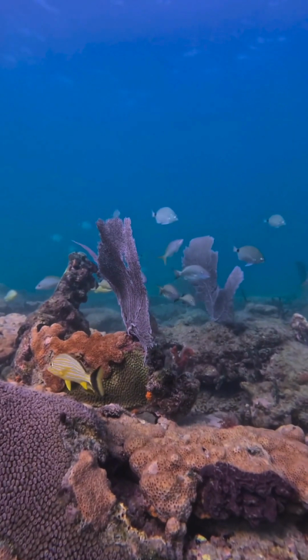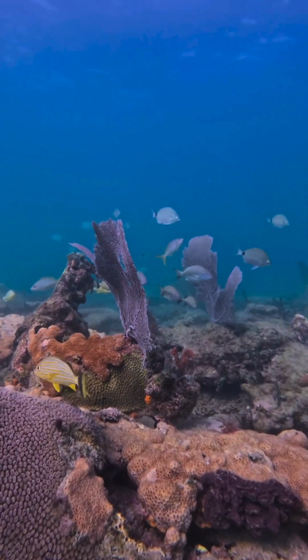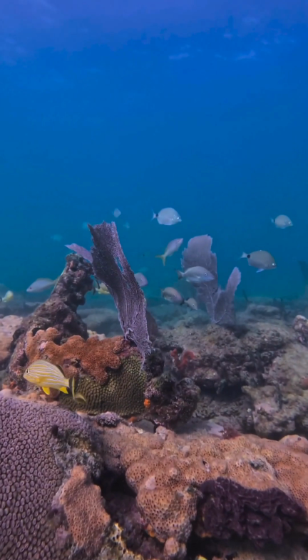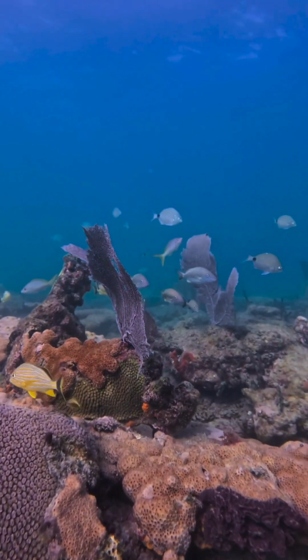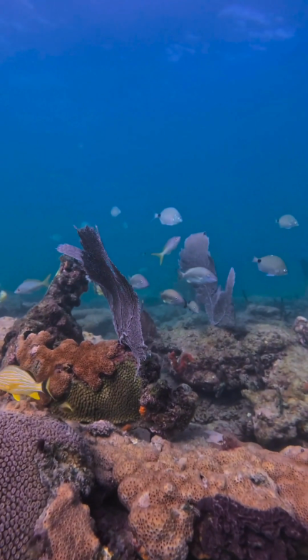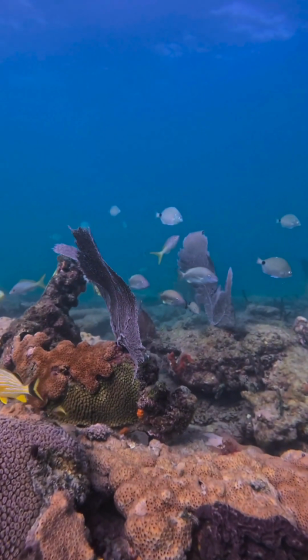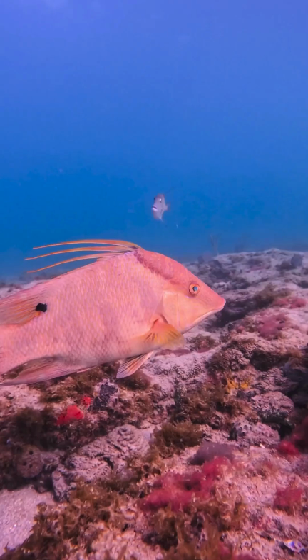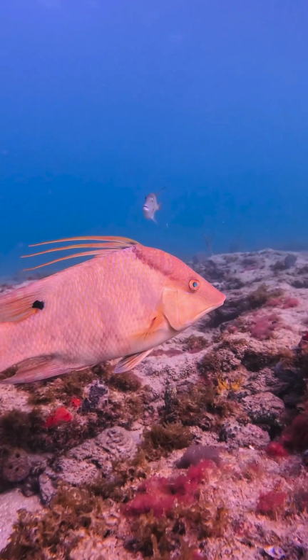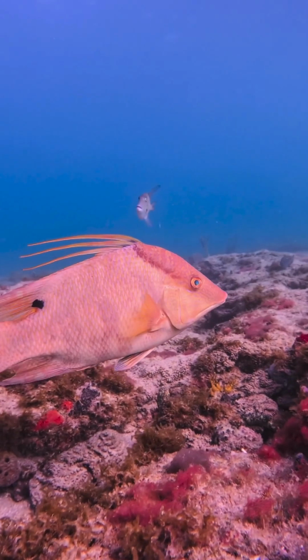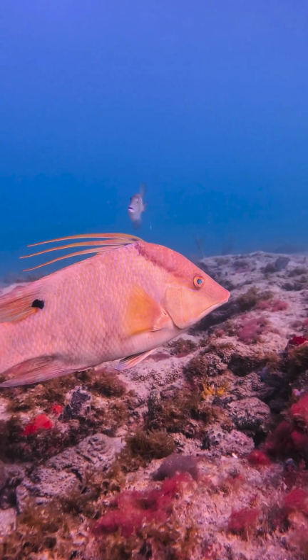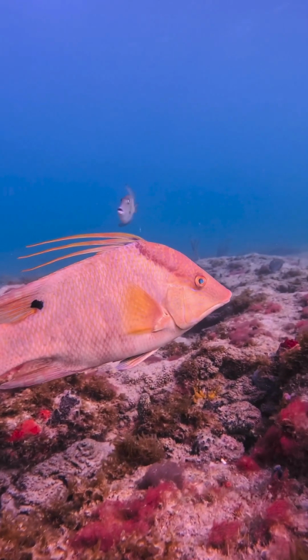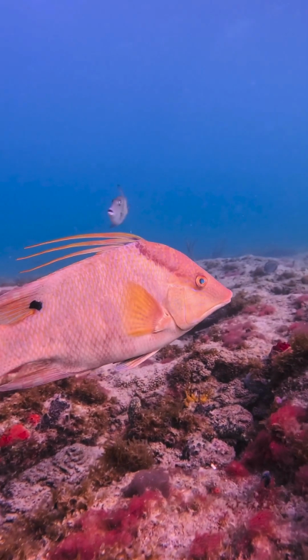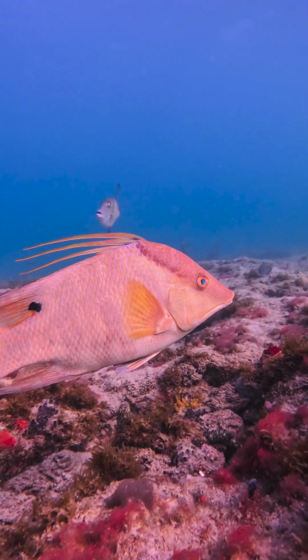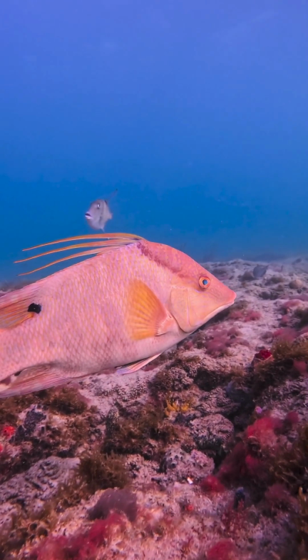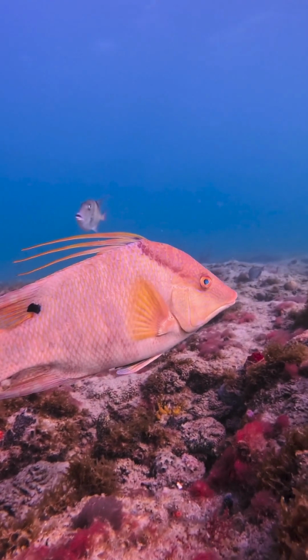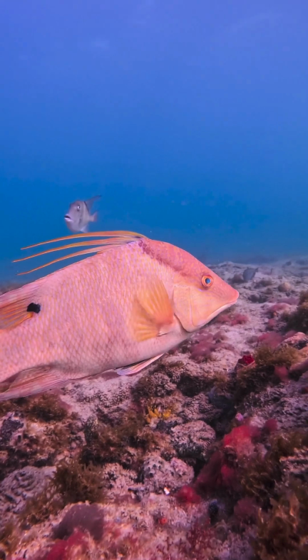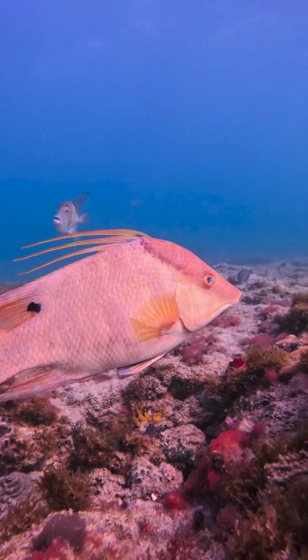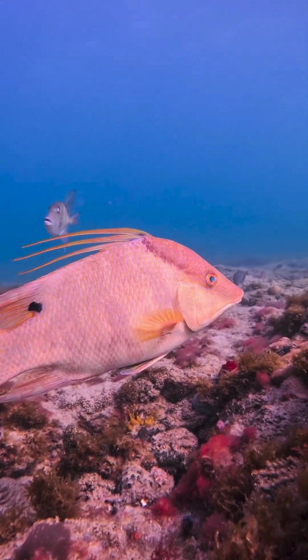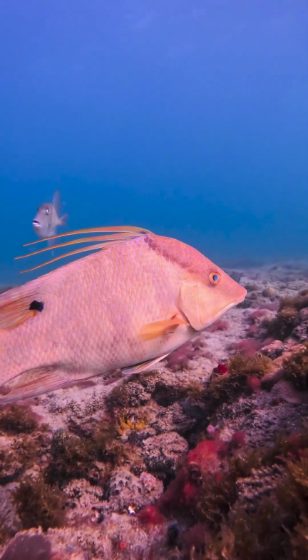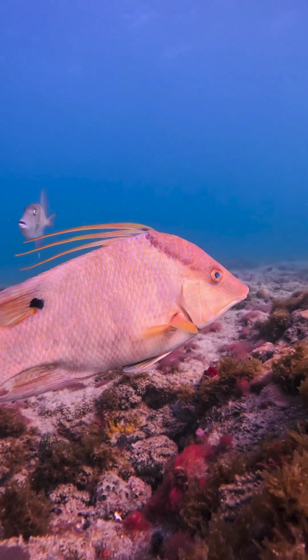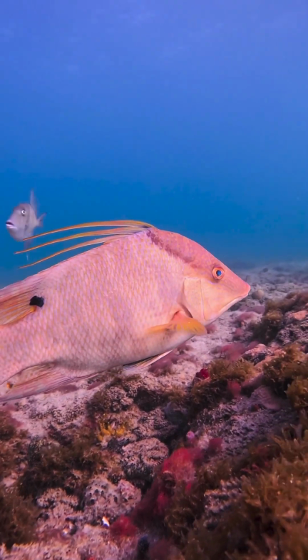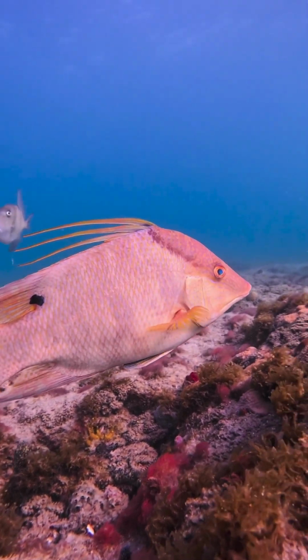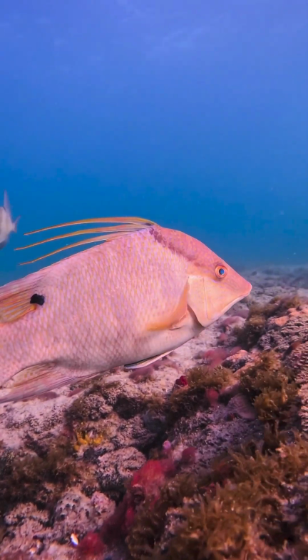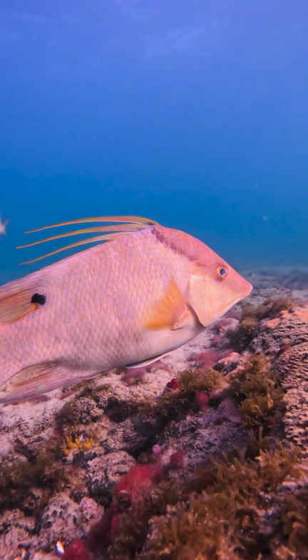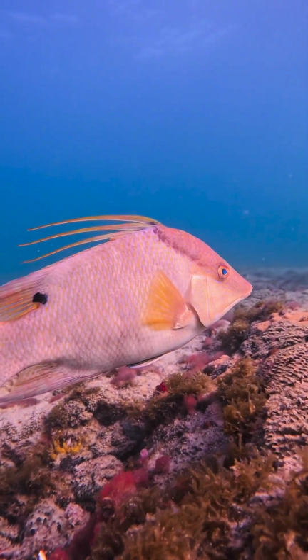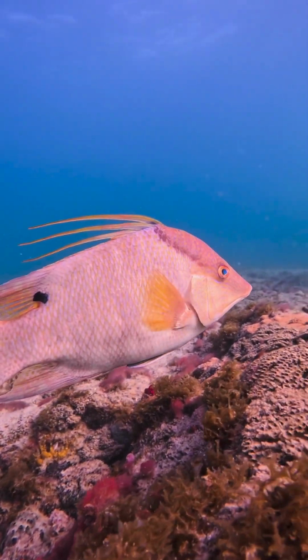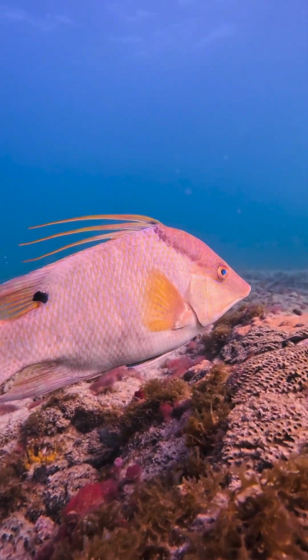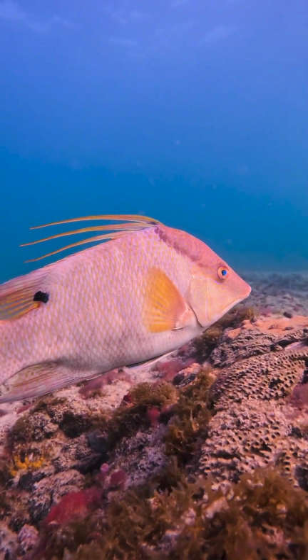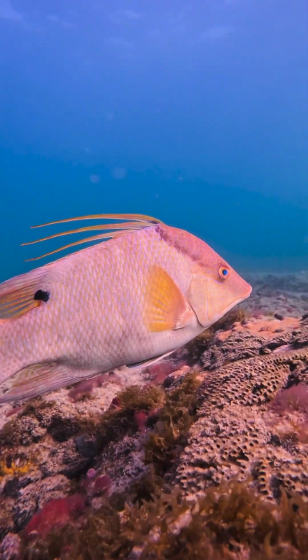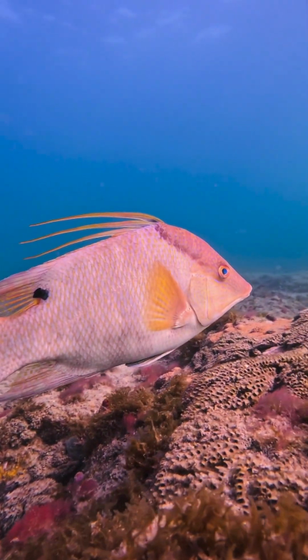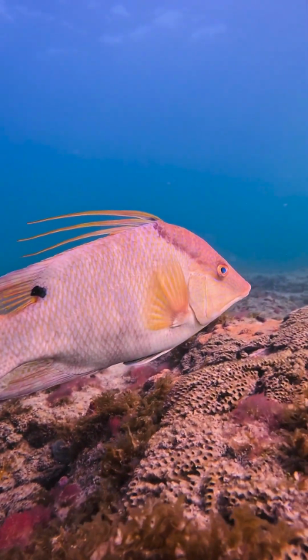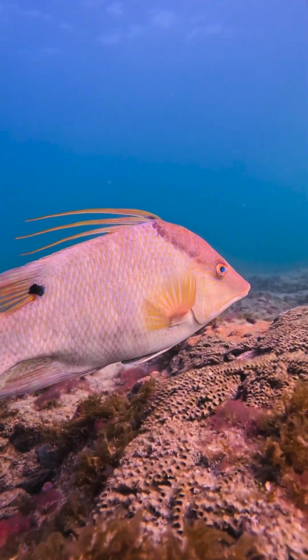These purple sea fans are so pretty. And look, it's a hogfish, and a very scary triggerfish in the background — if you know, you know.